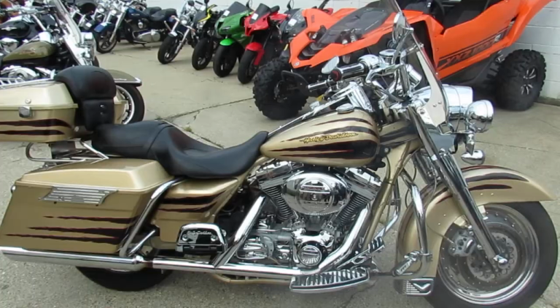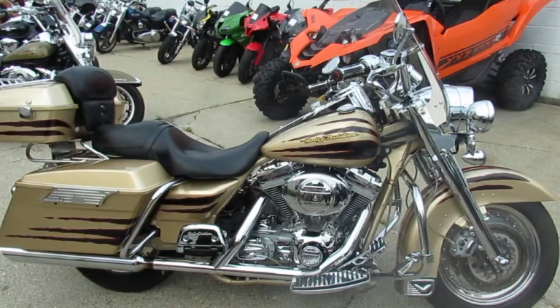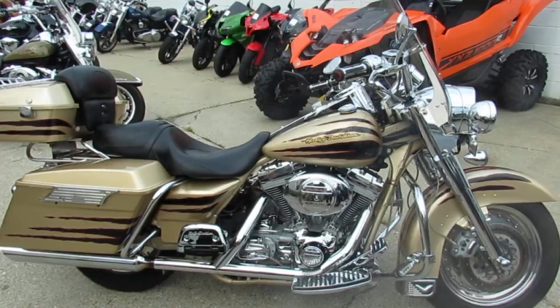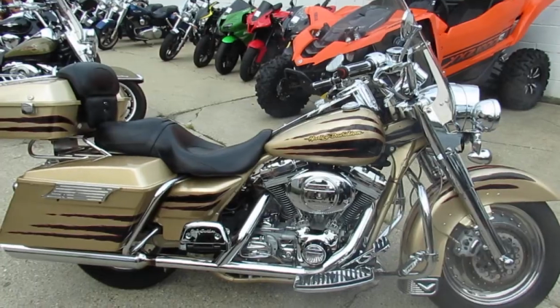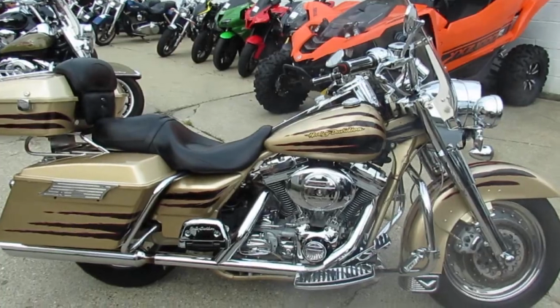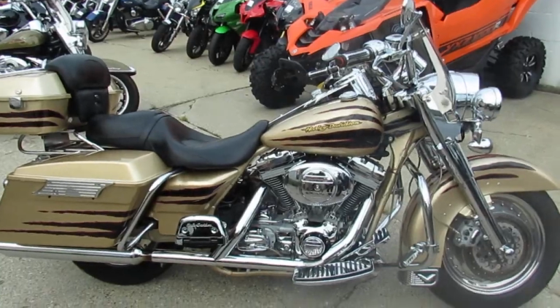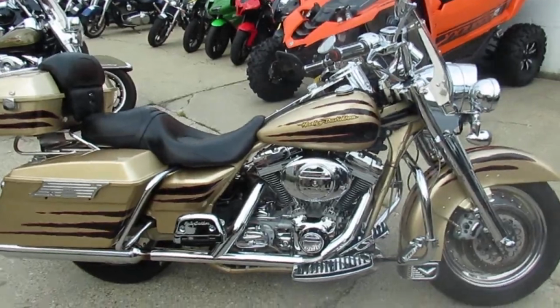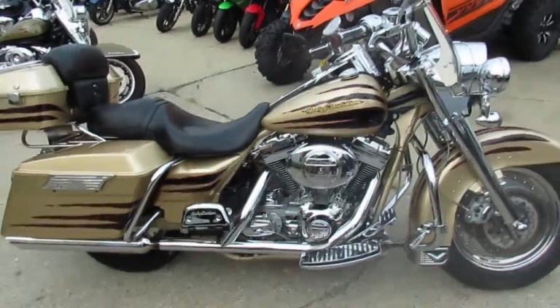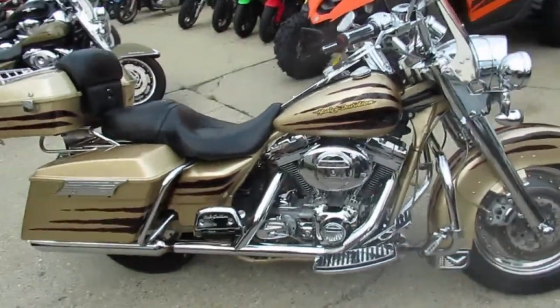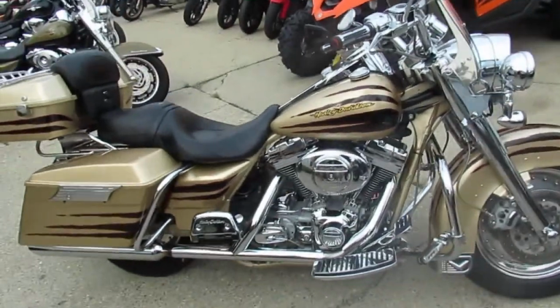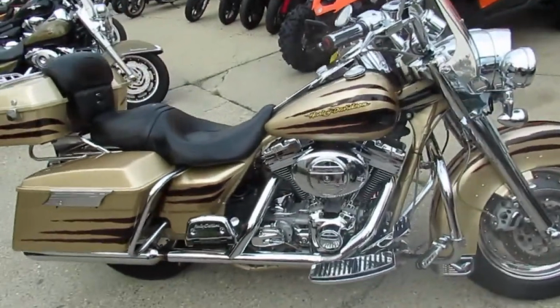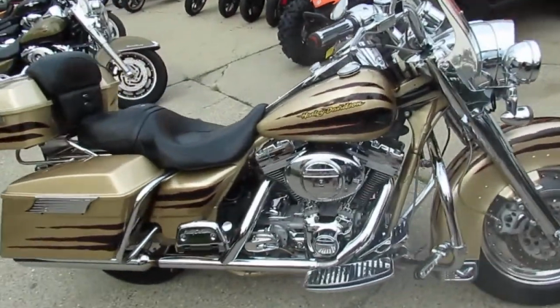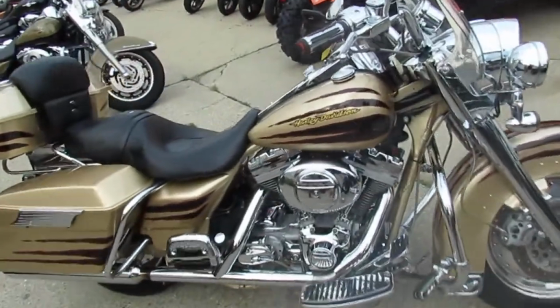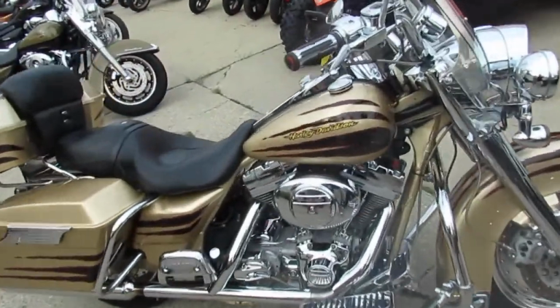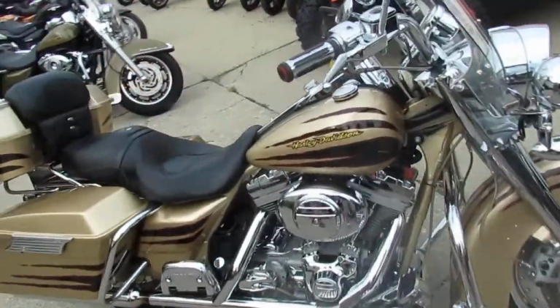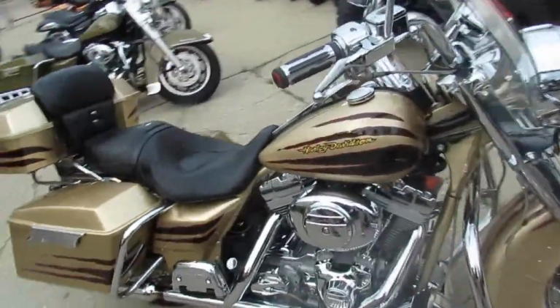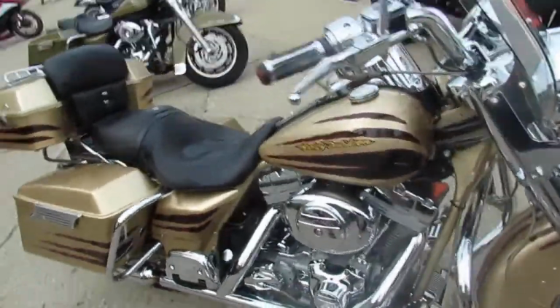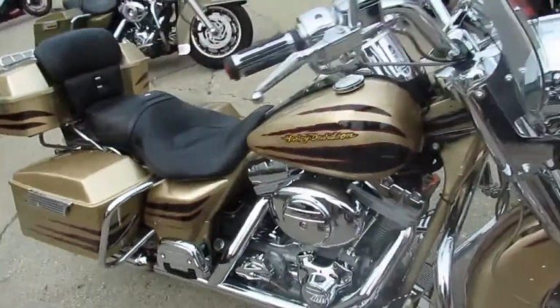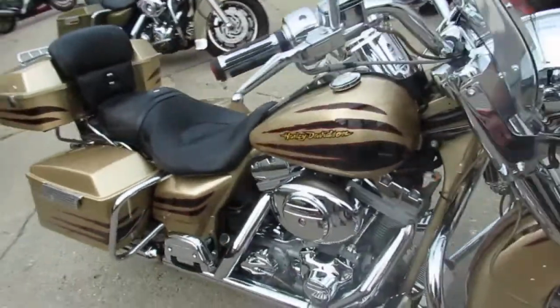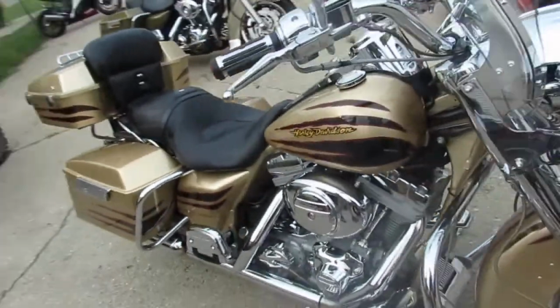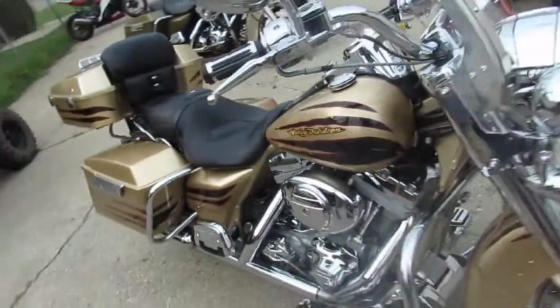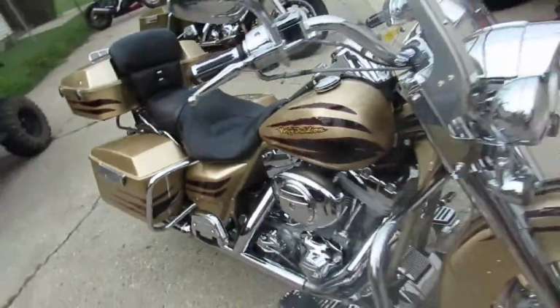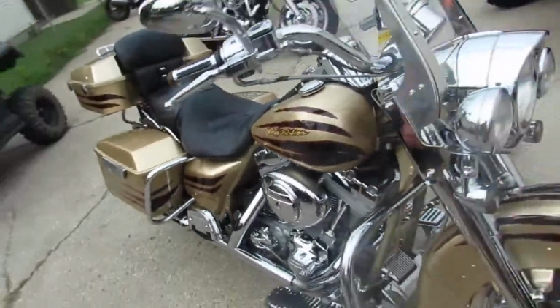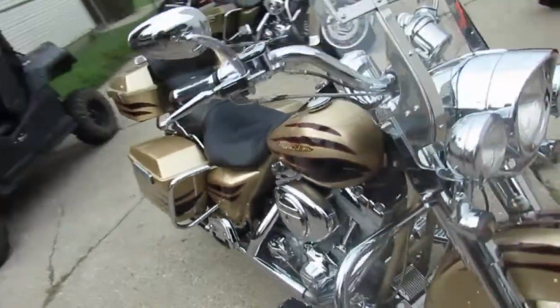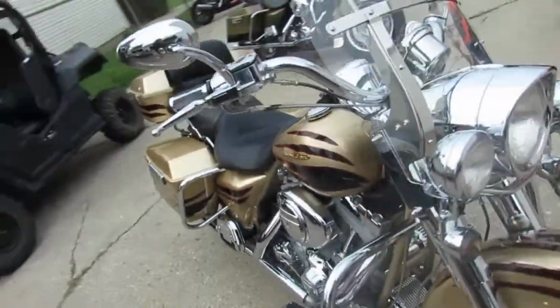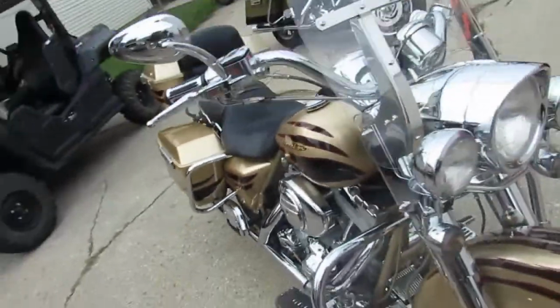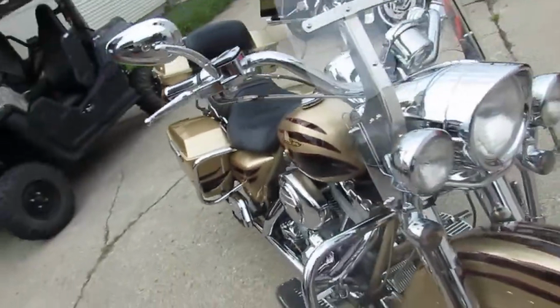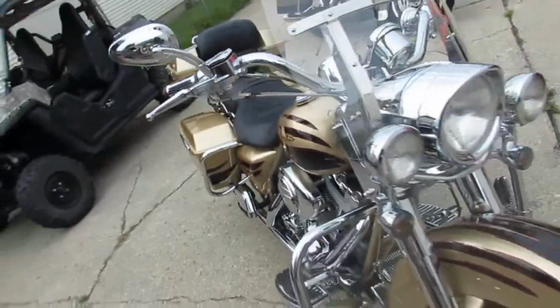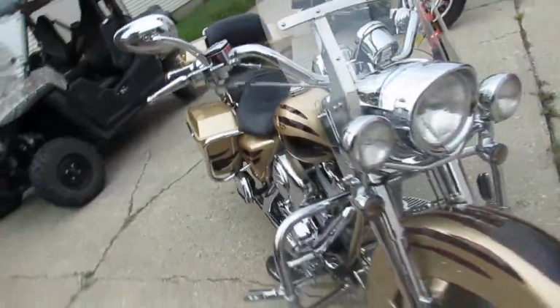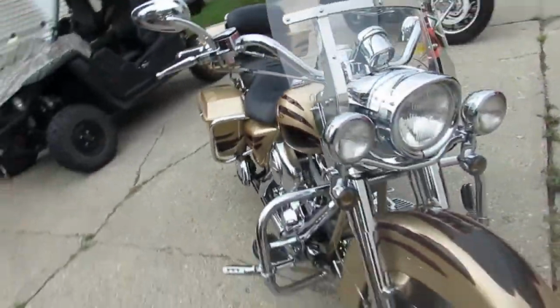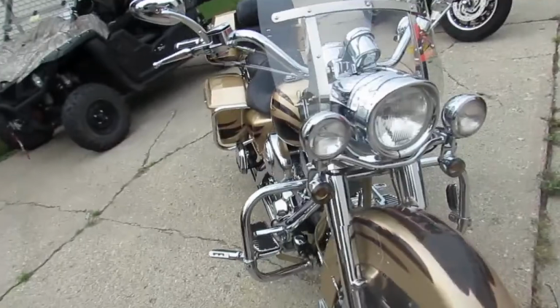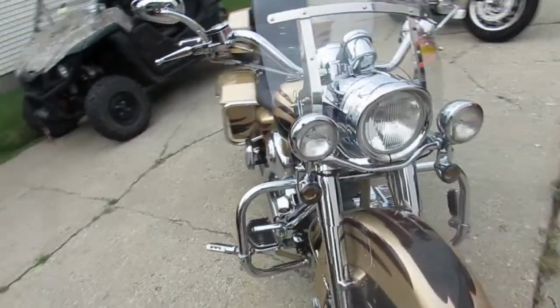Hey guys, it's Approval Power Sports doing some videos on our used Harleys. We got over 200 used Harleys in stock.